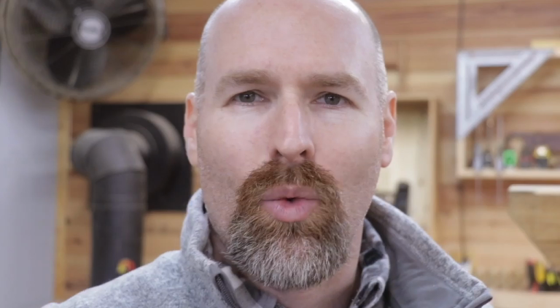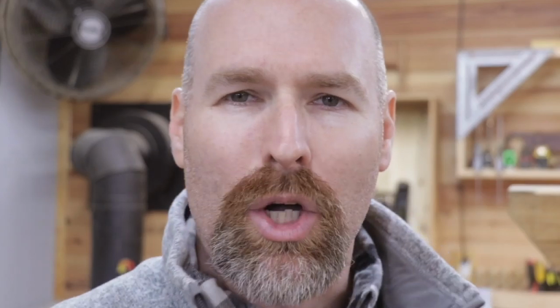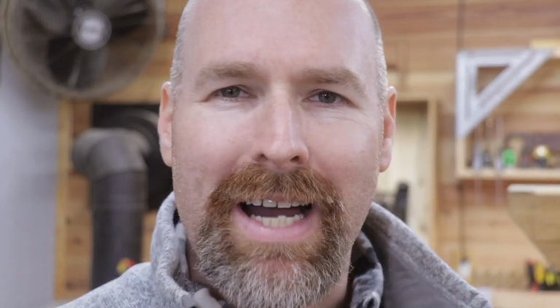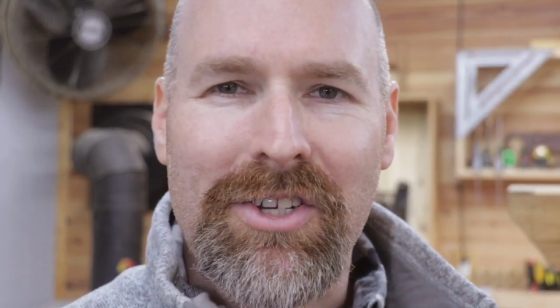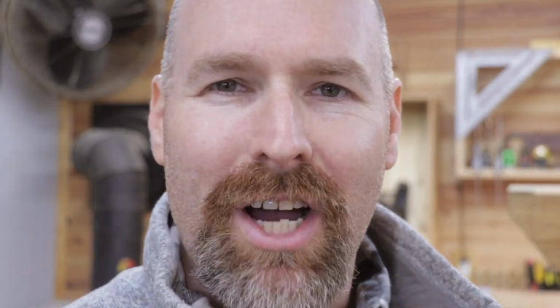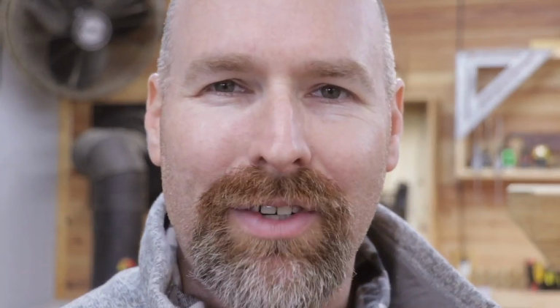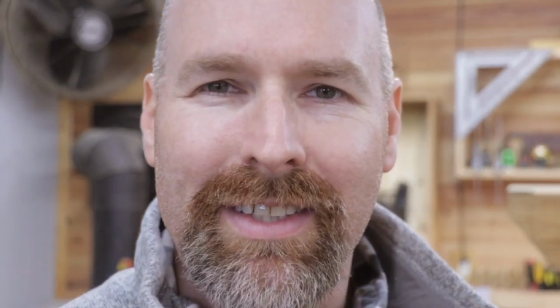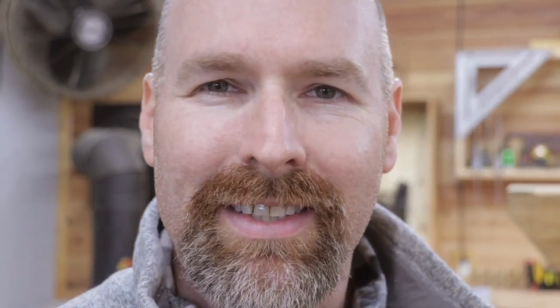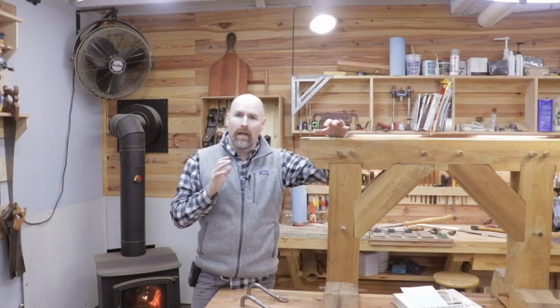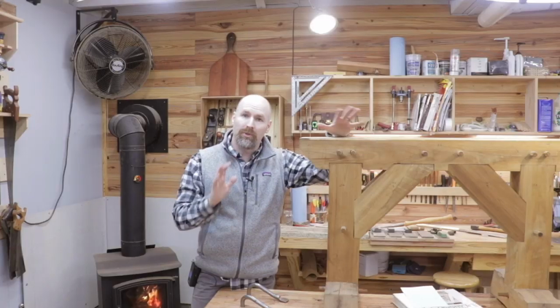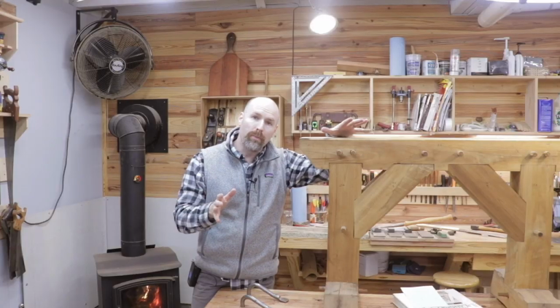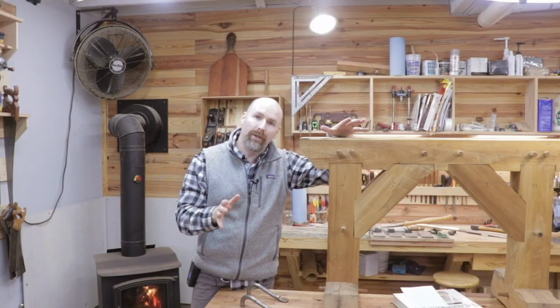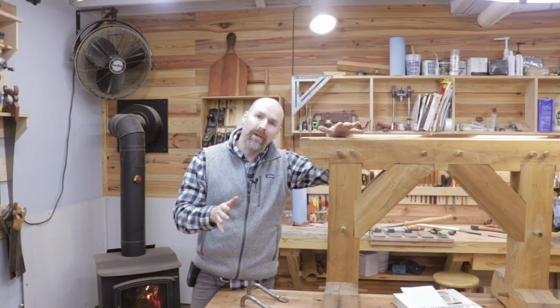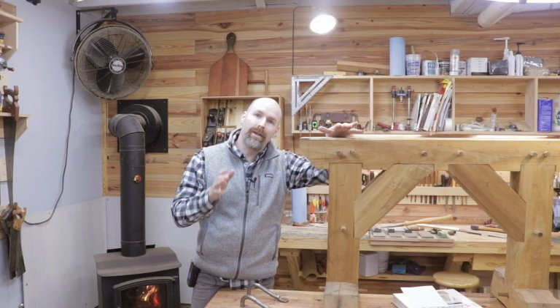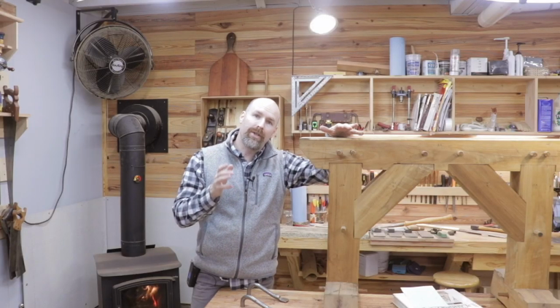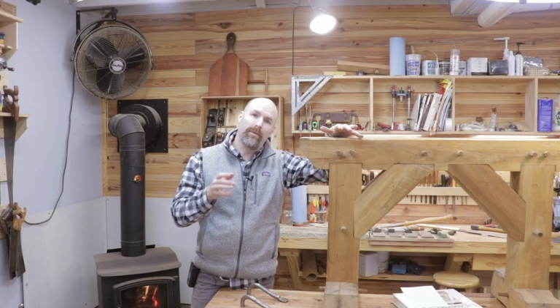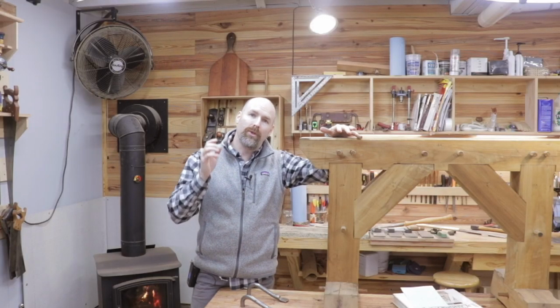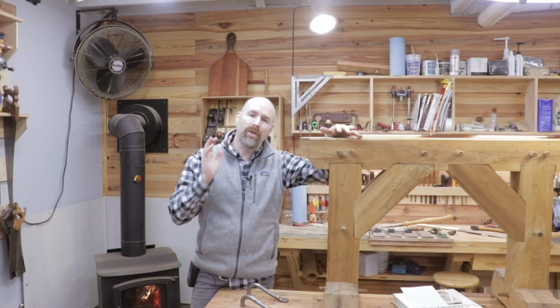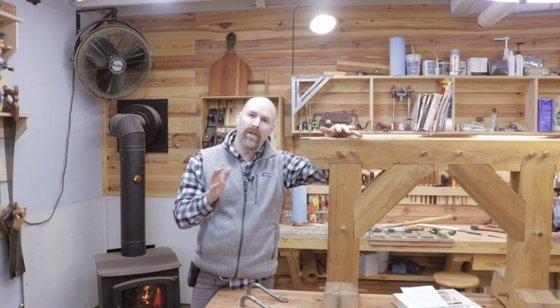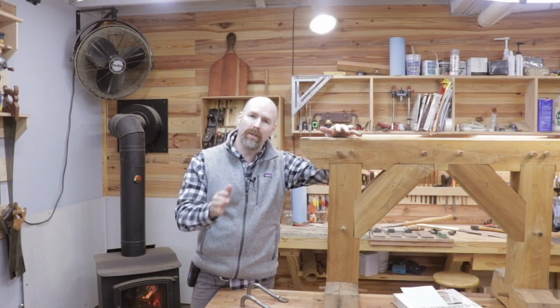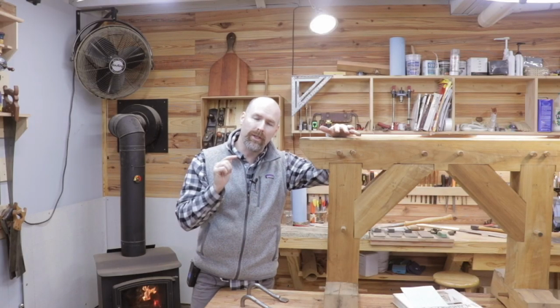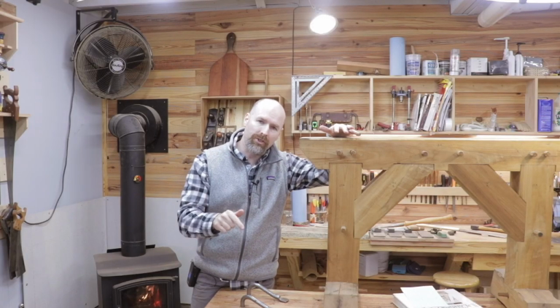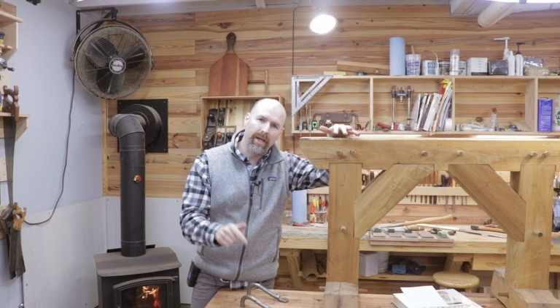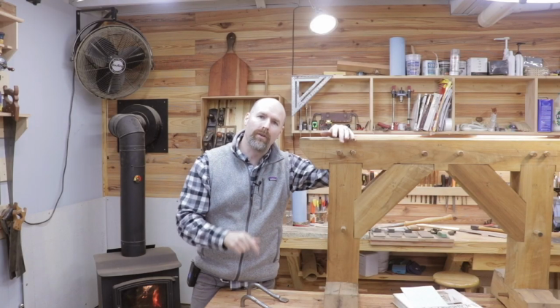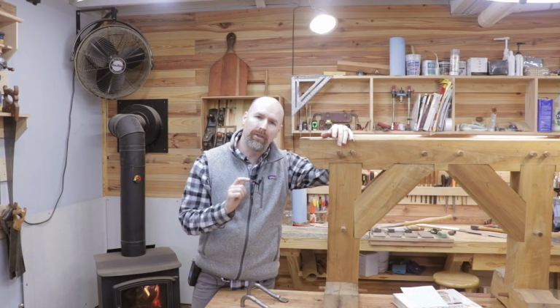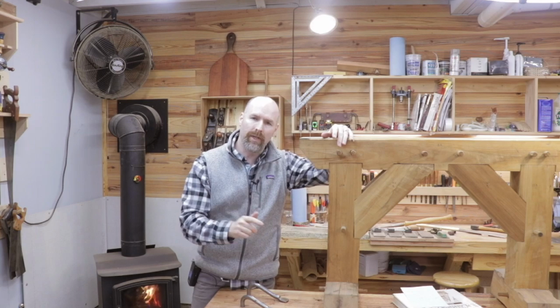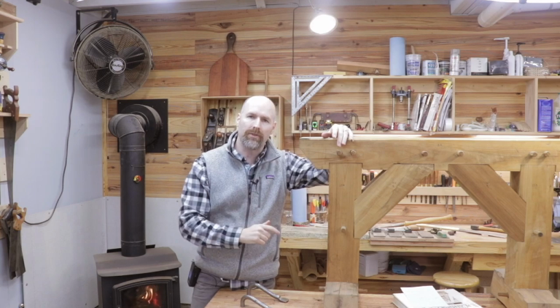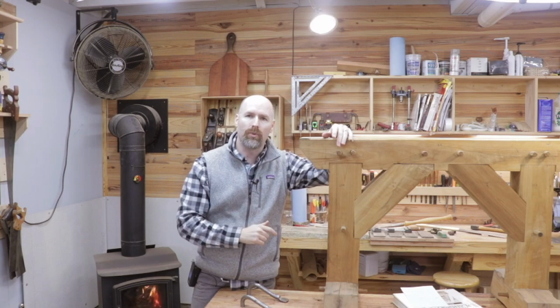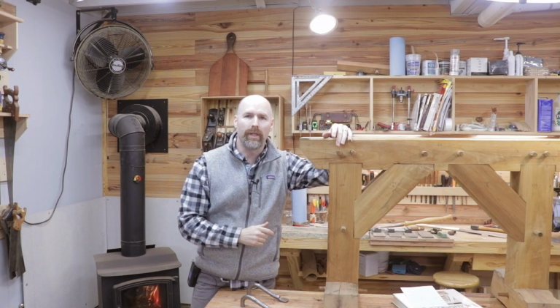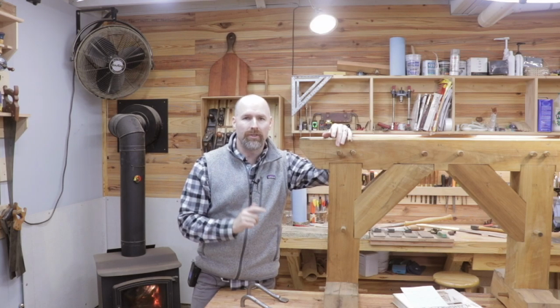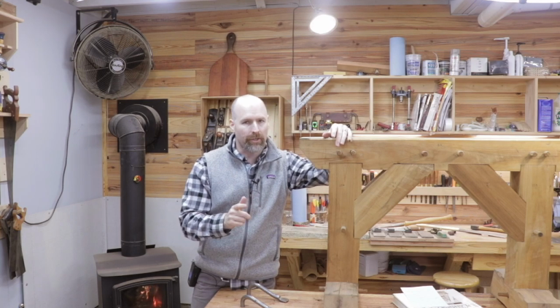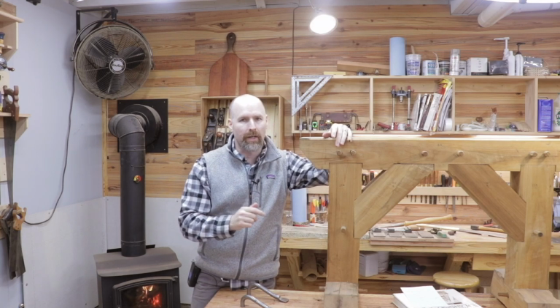Welcome back to the shop, friends. I'm super excited to share with you what's coming to this channel in 2020. Stick around.